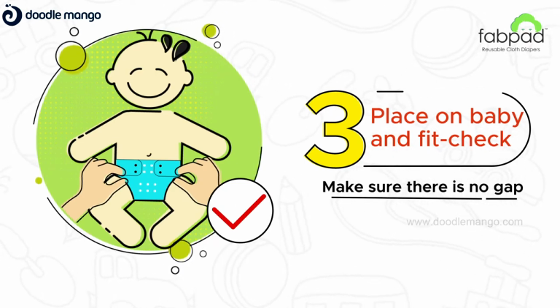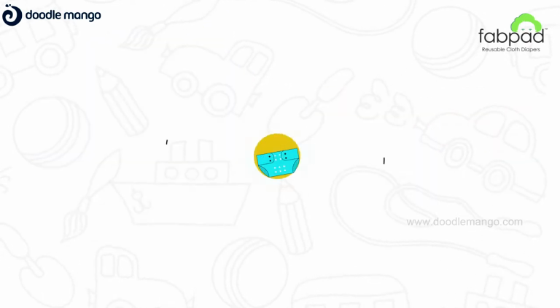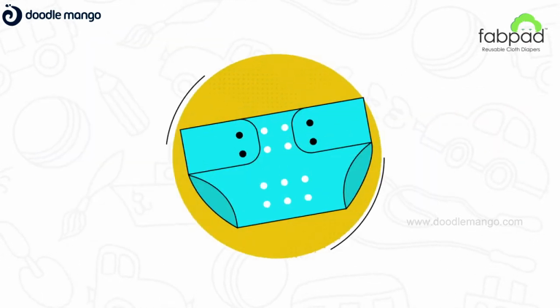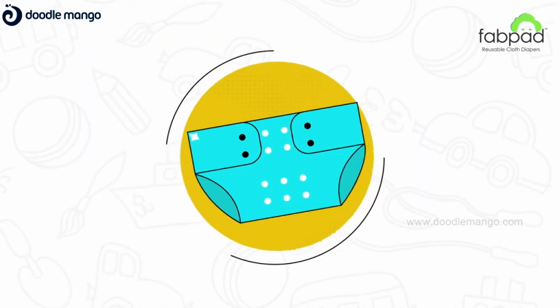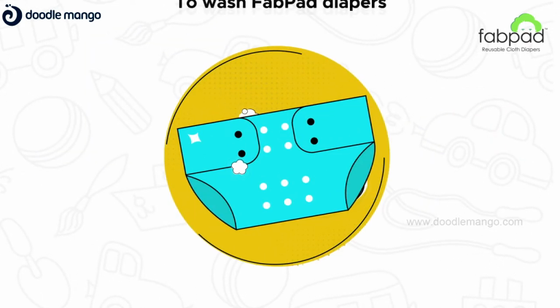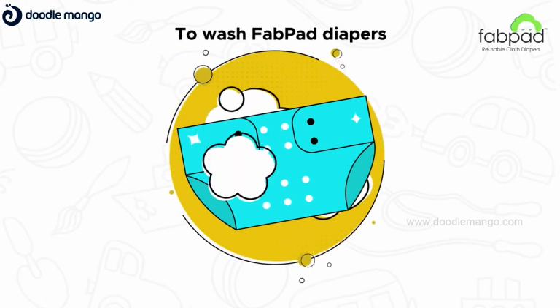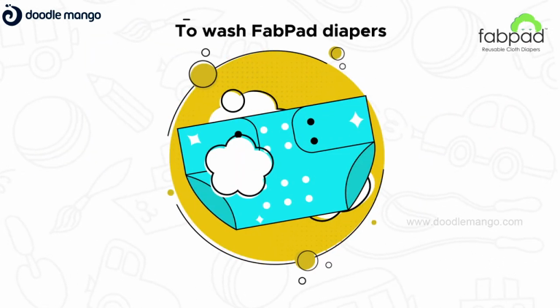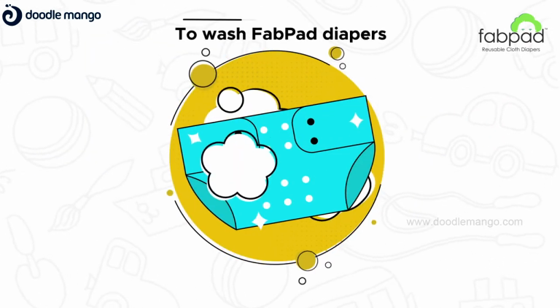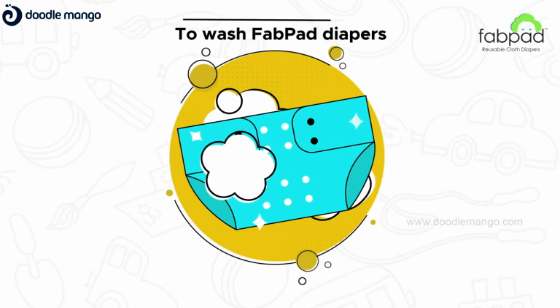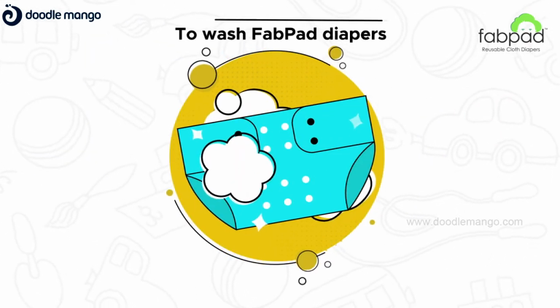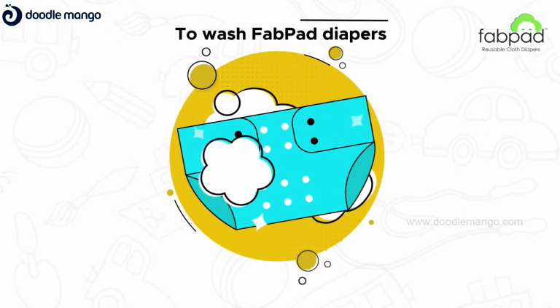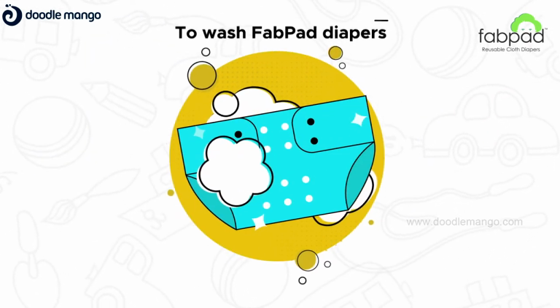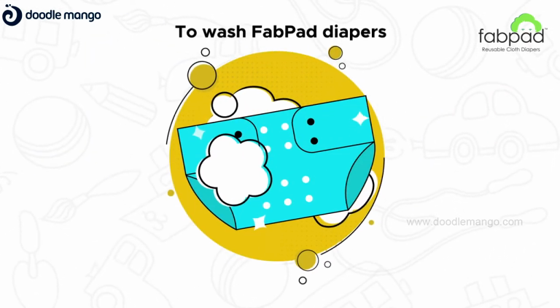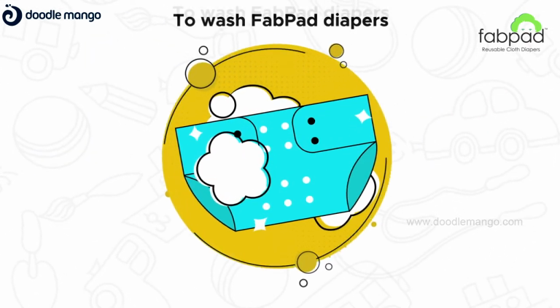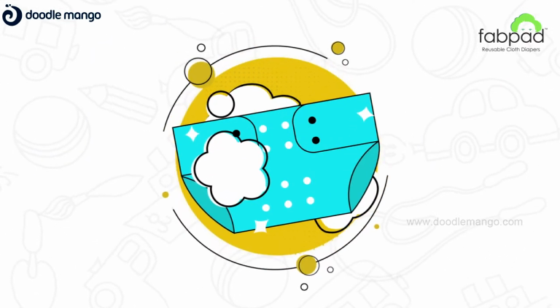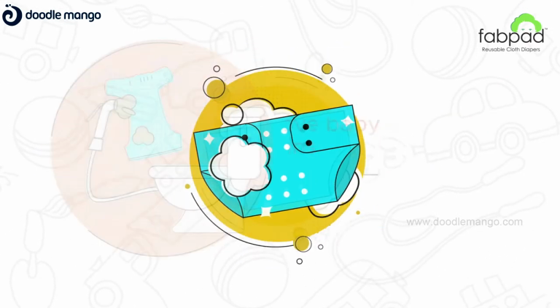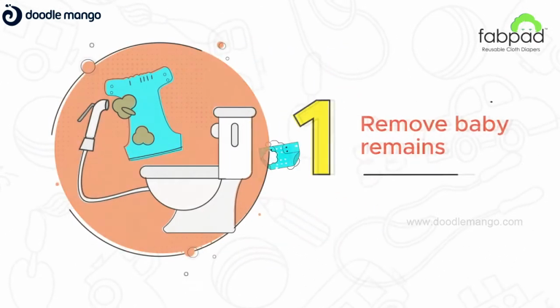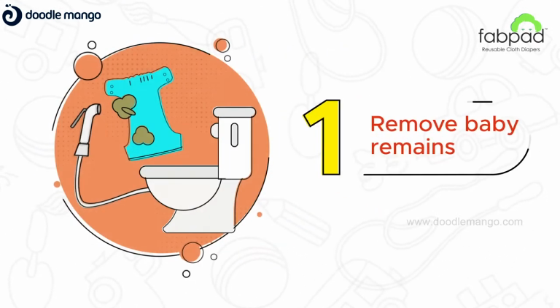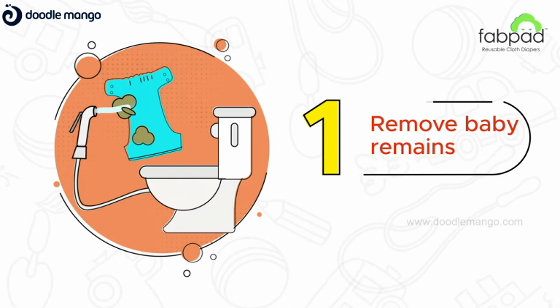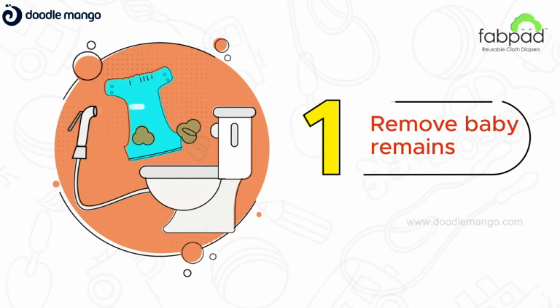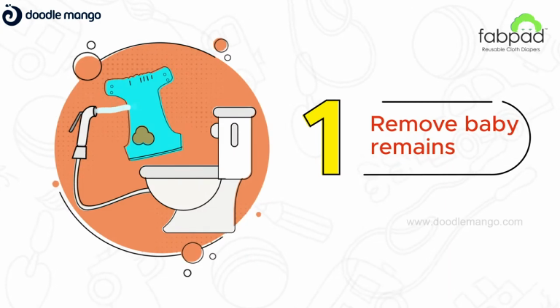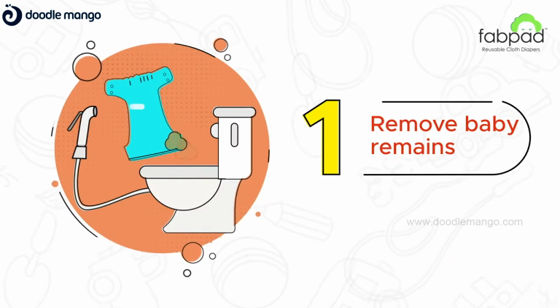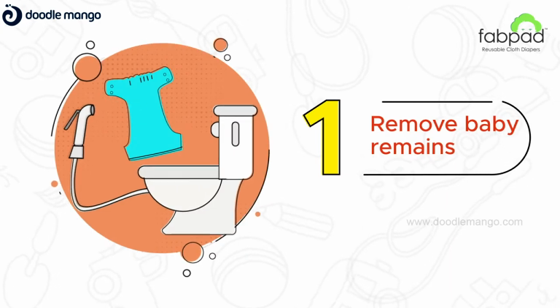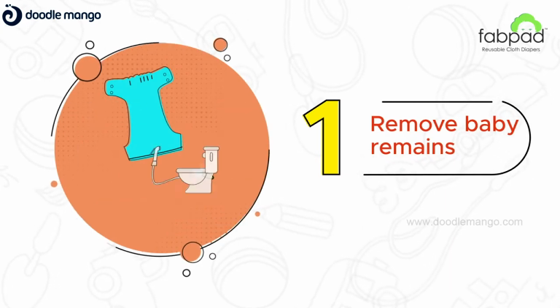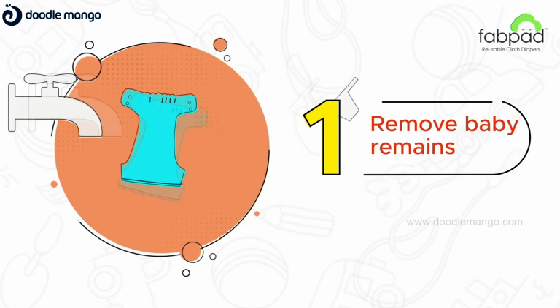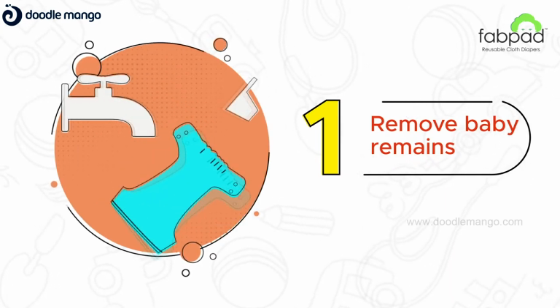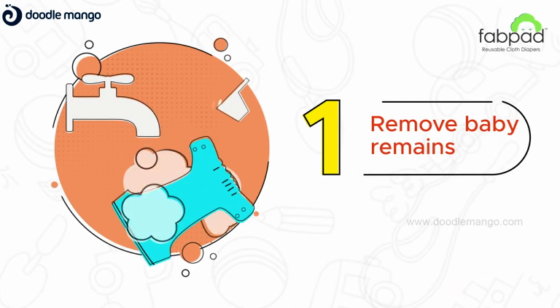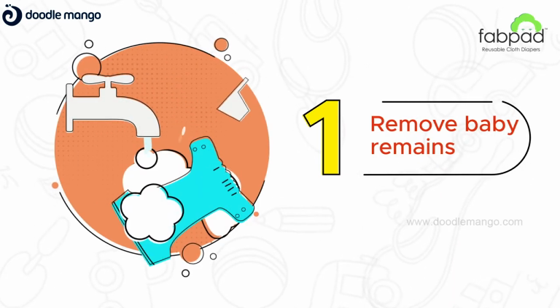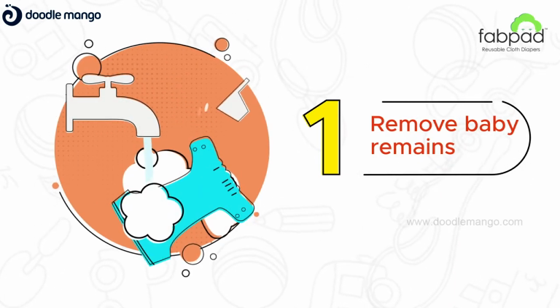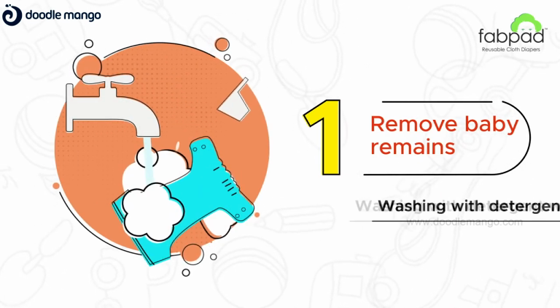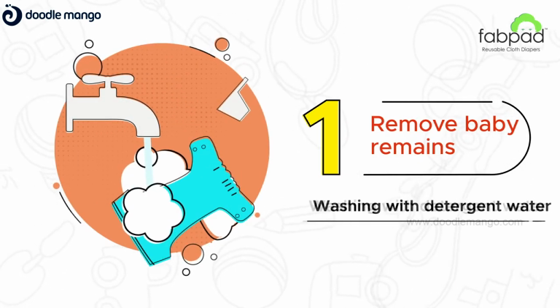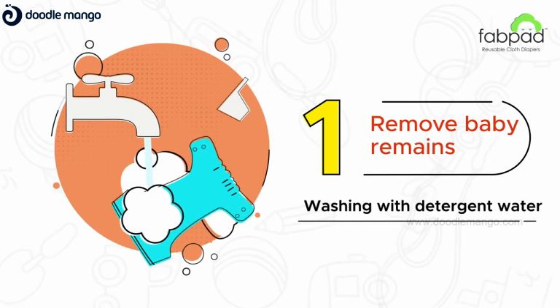To wash your FabPad Diapers, remove poop and rinse off the pee using detergent water.